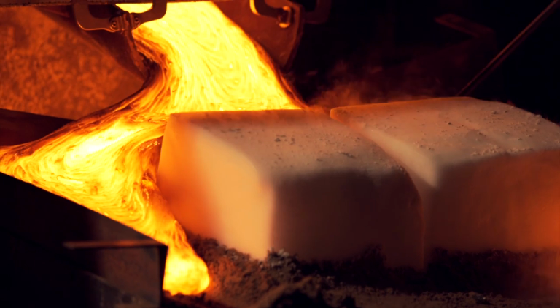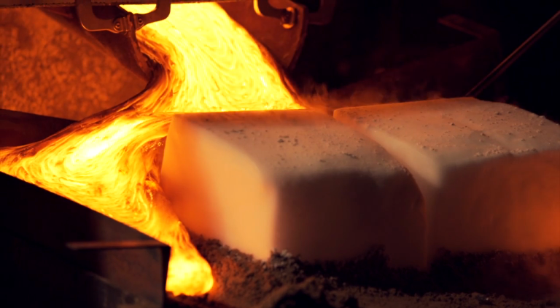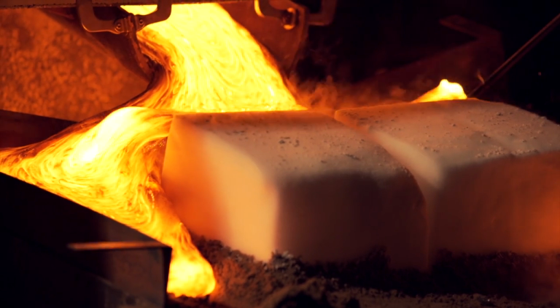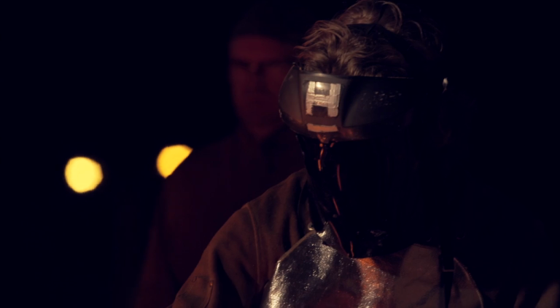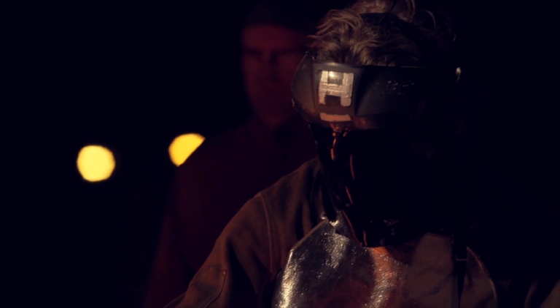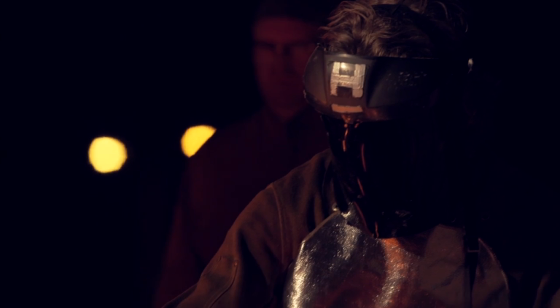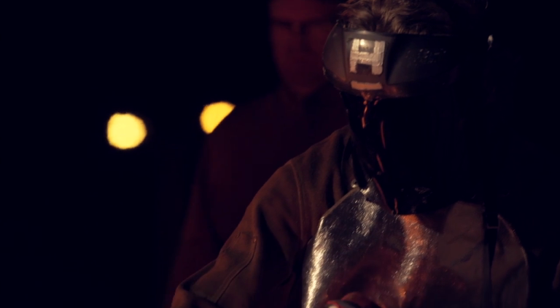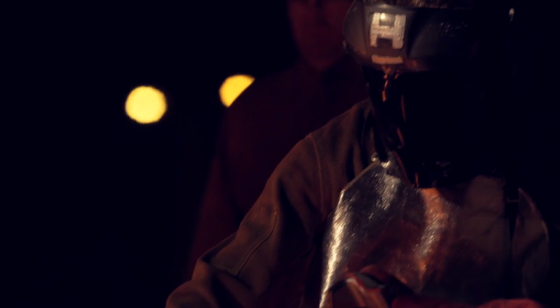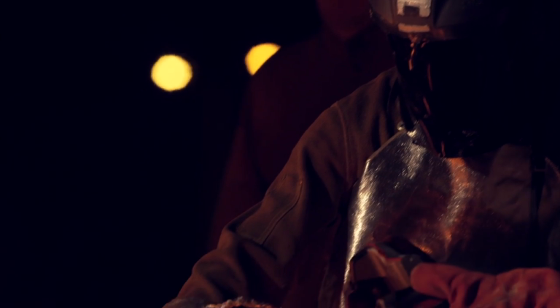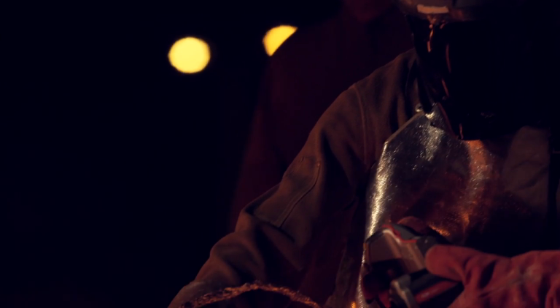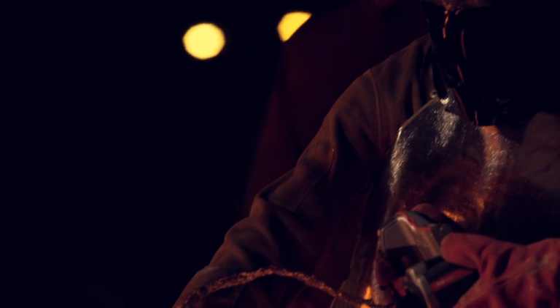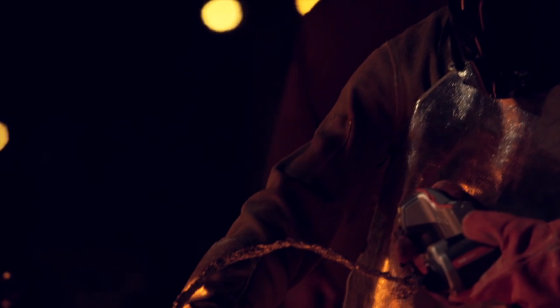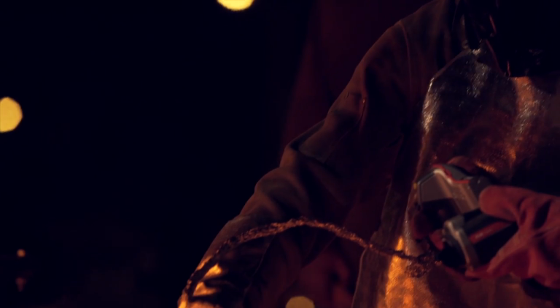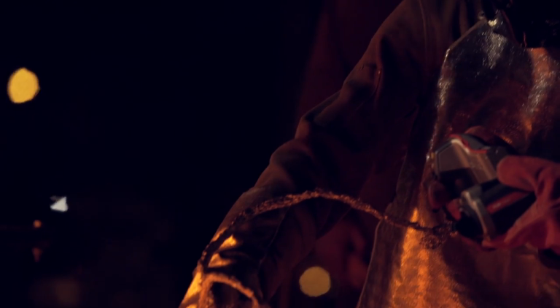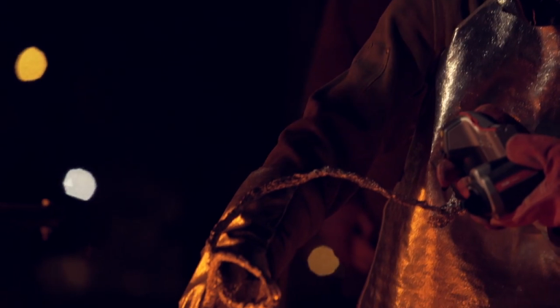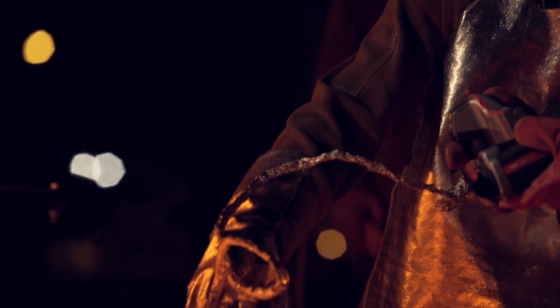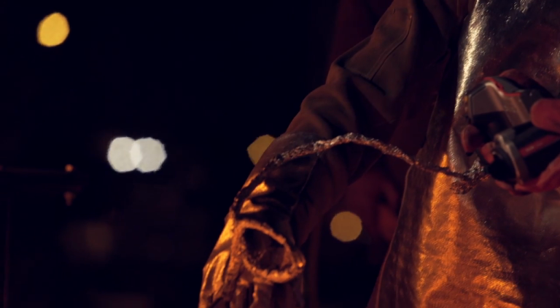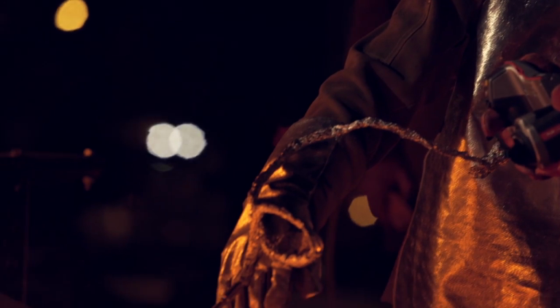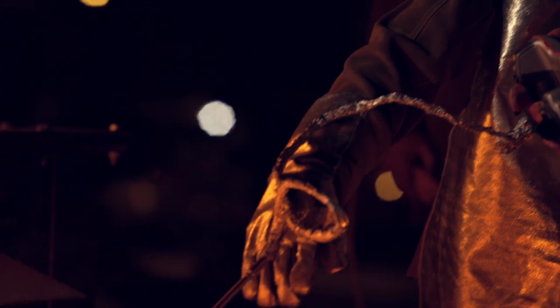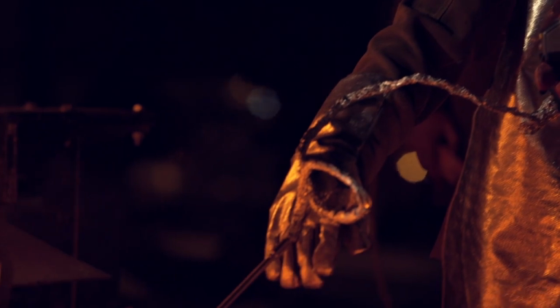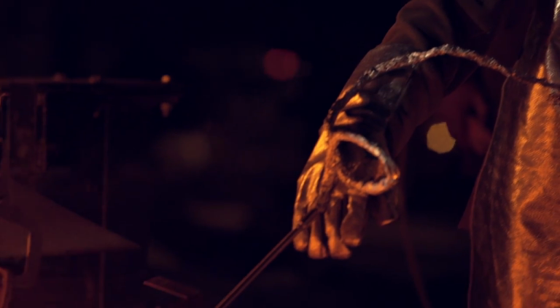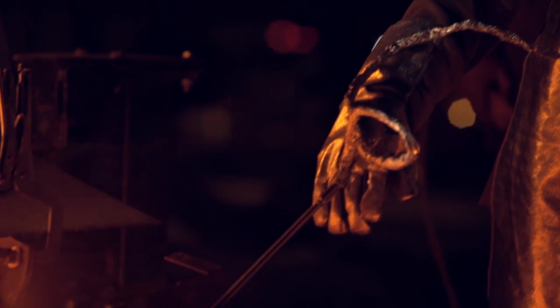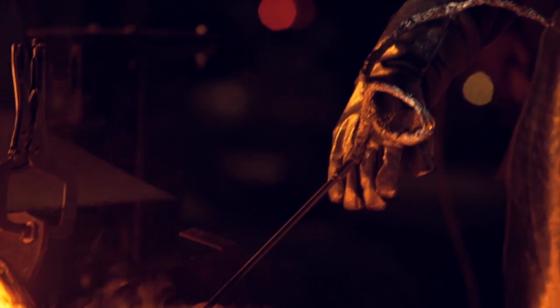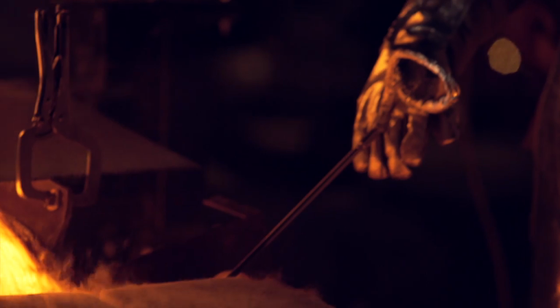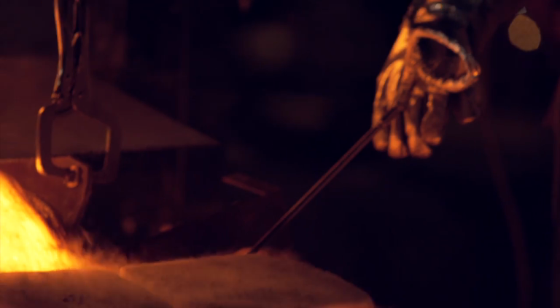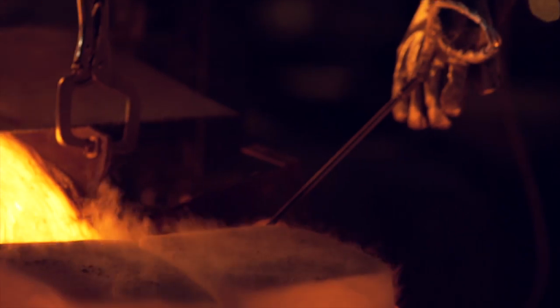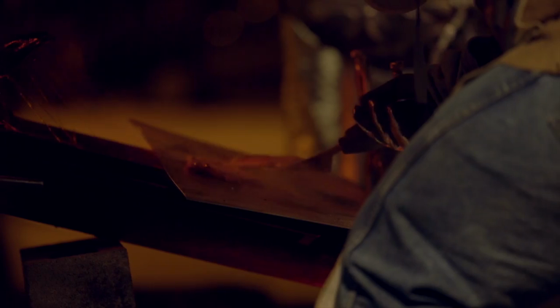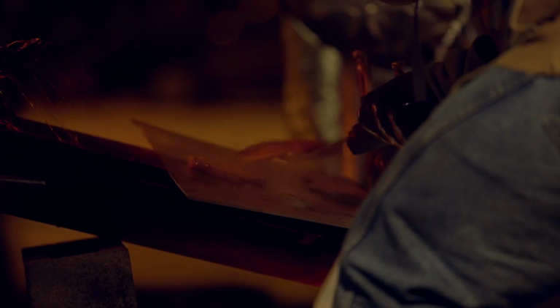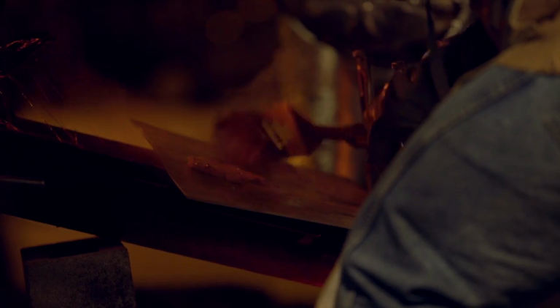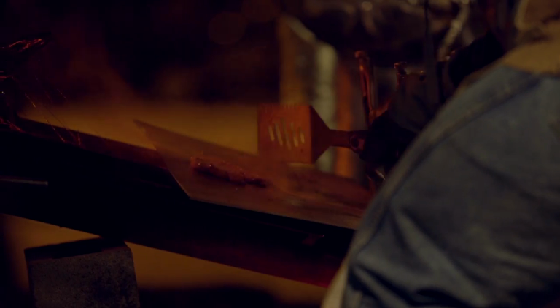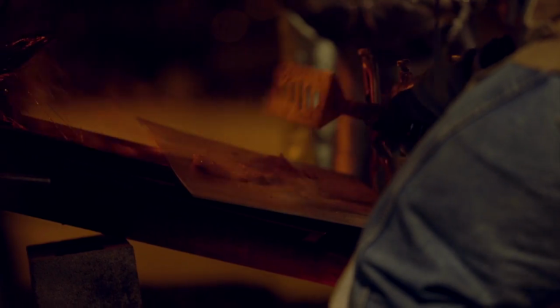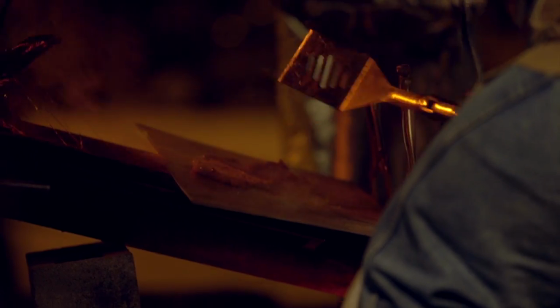Everyone has really enjoyed it. Everyone walks away thinking that it's one of the coolest labs they've ever done — because you get to work with real lava.